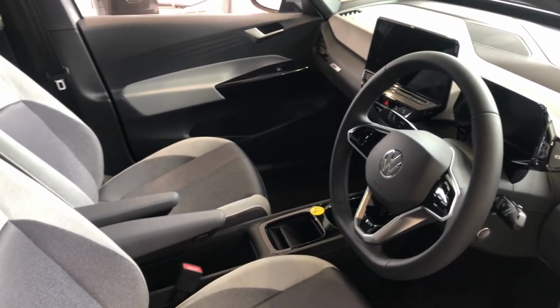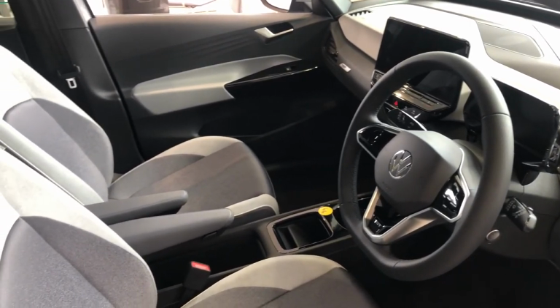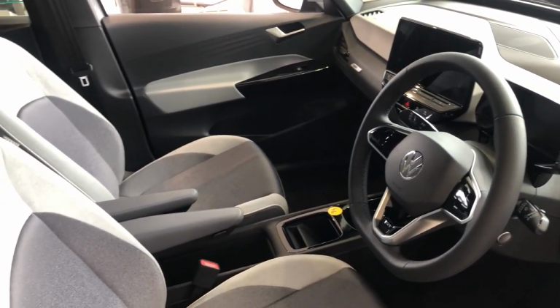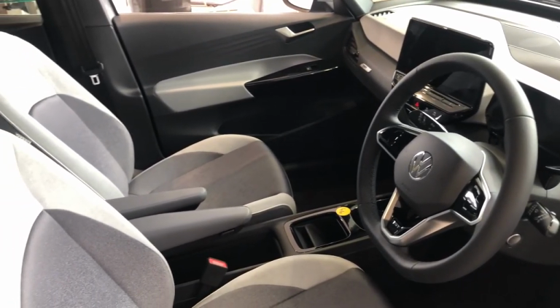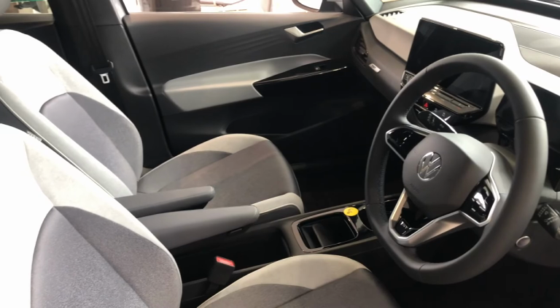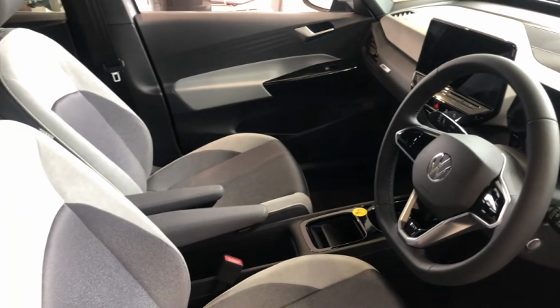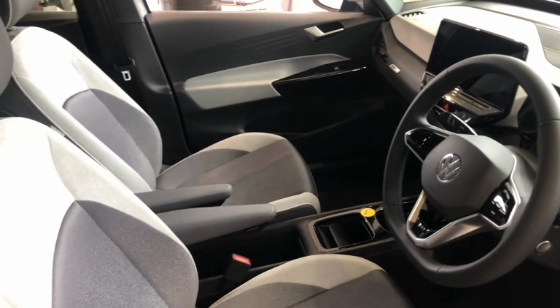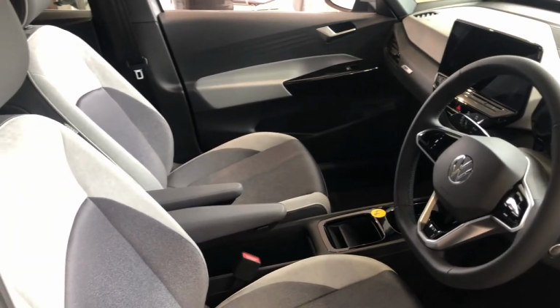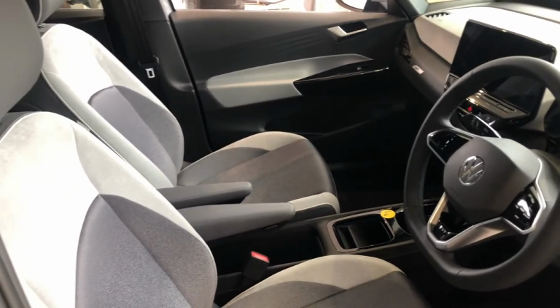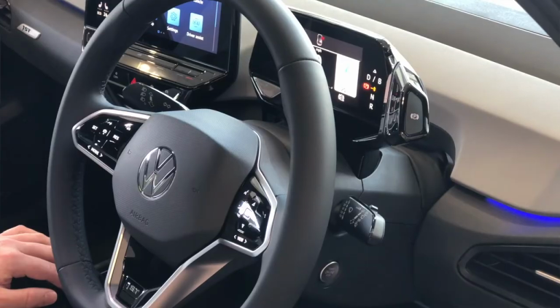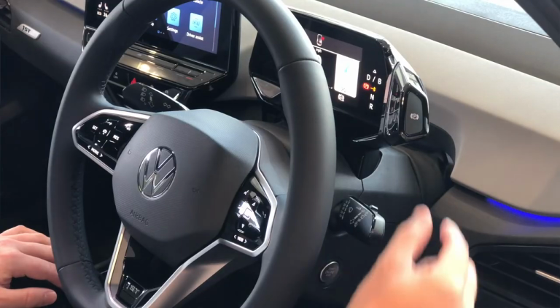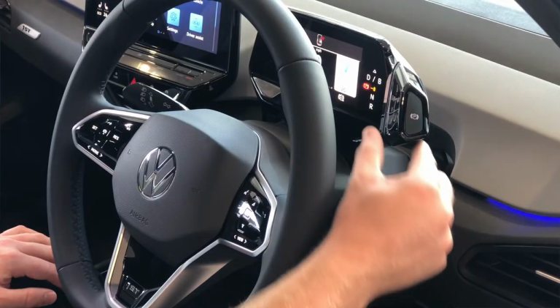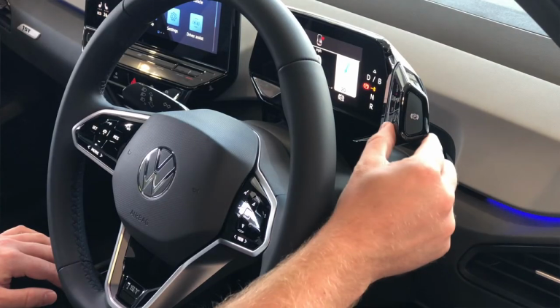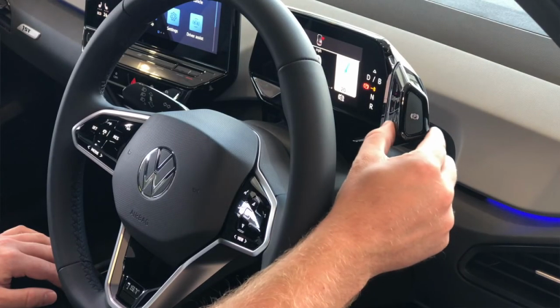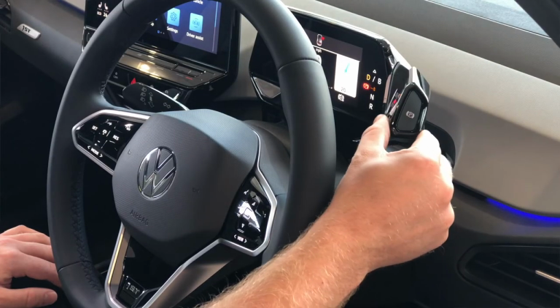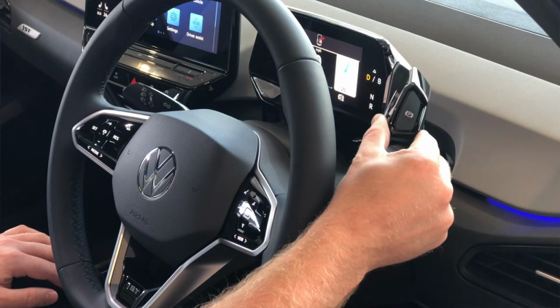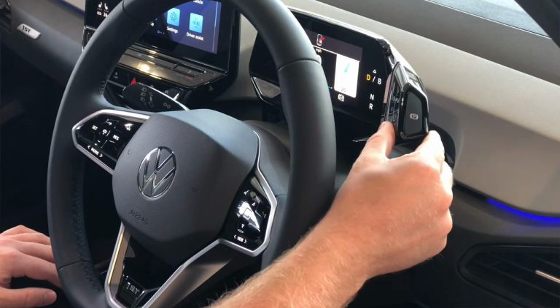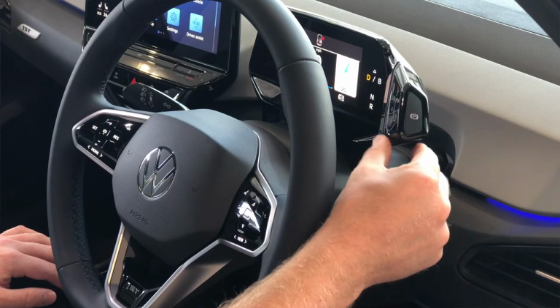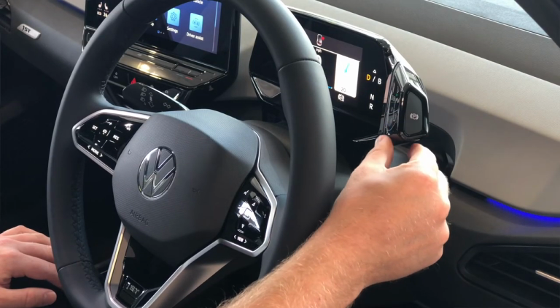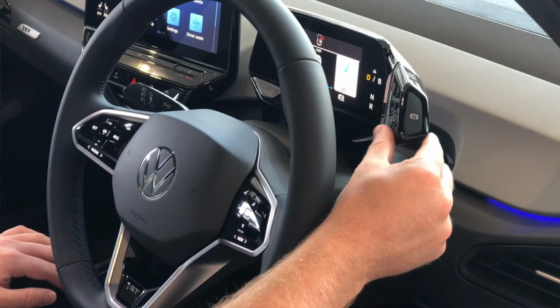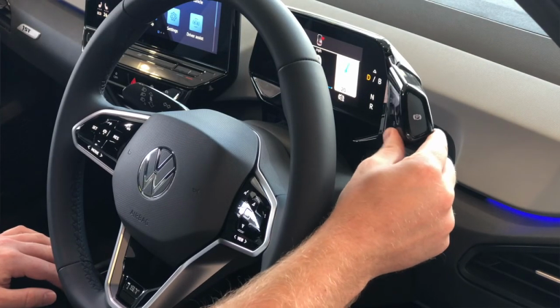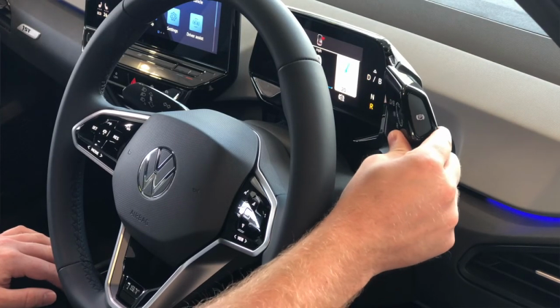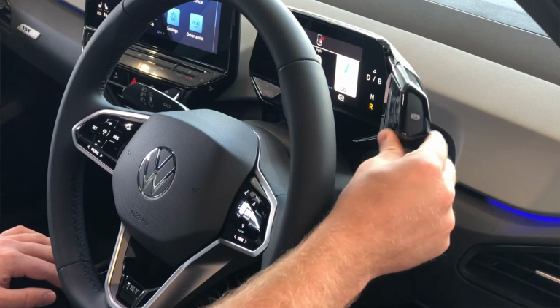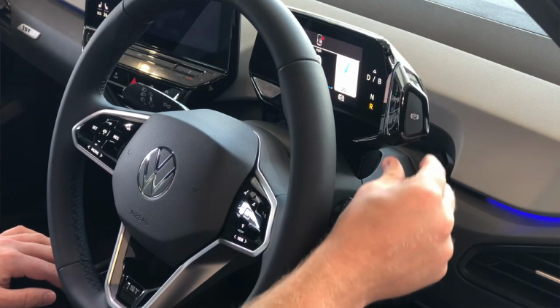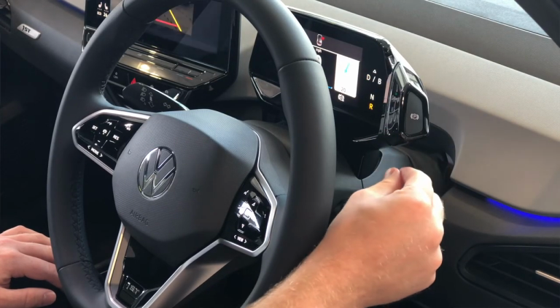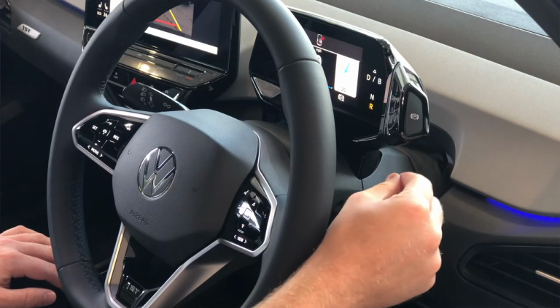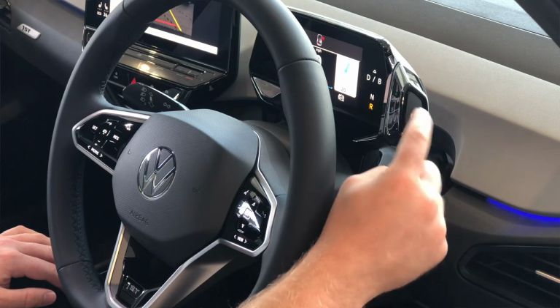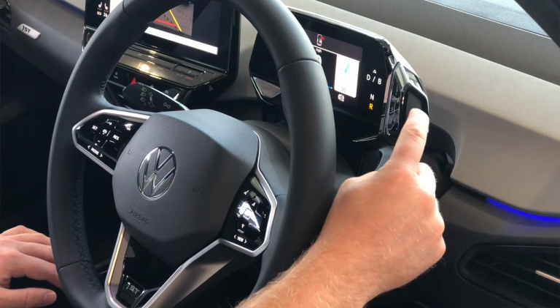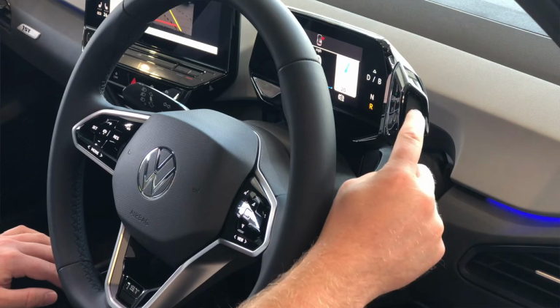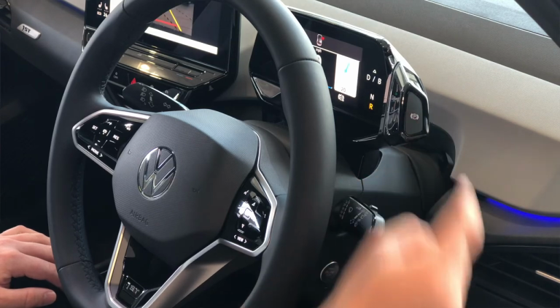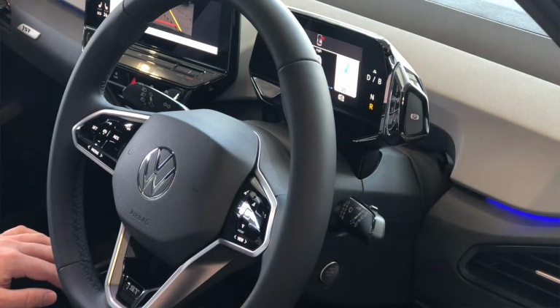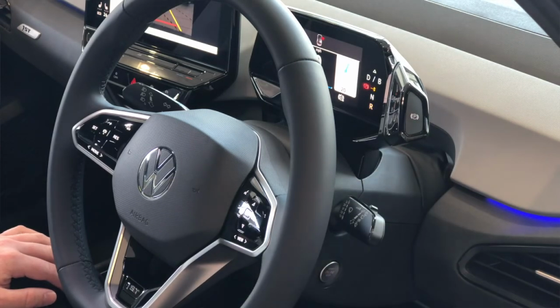To drive the car, all you have to do is use the drive selector switch behind the steering wheel — simple as turning like that, and you're good to go.